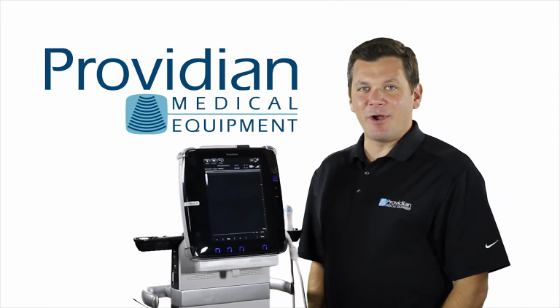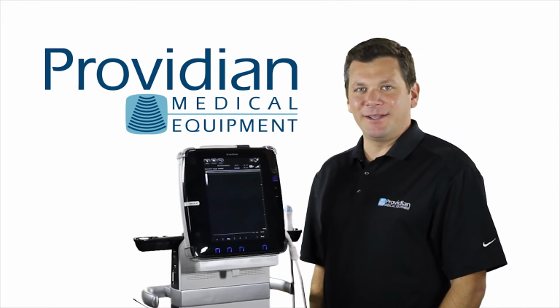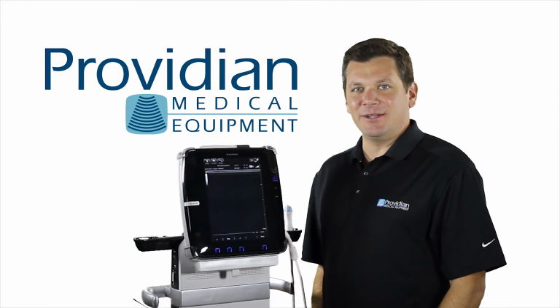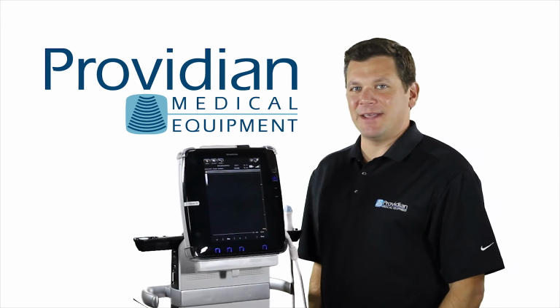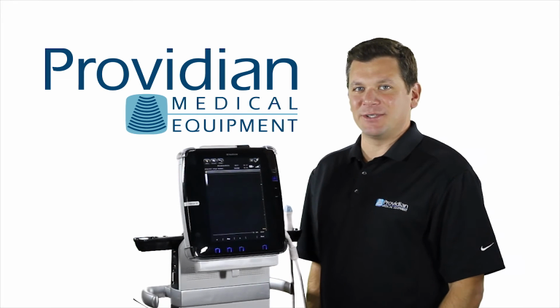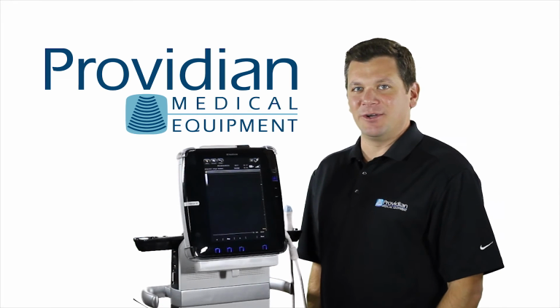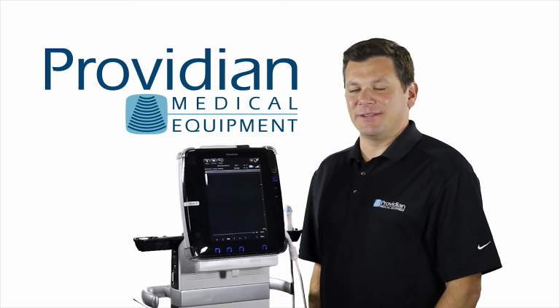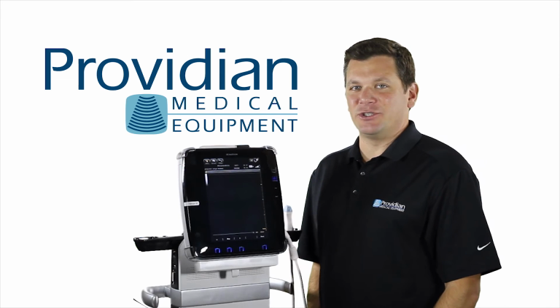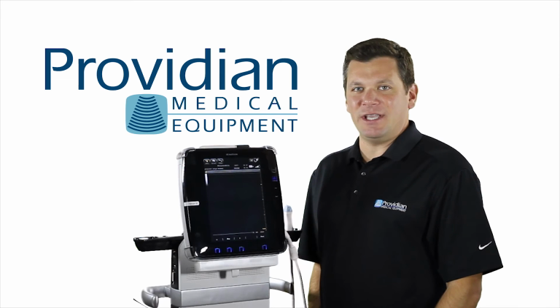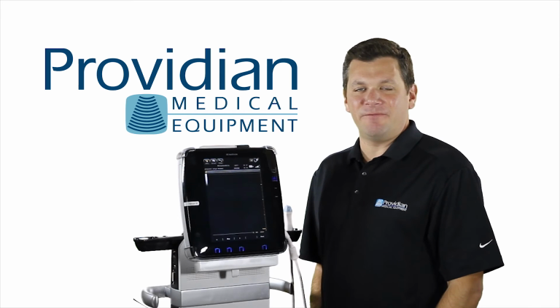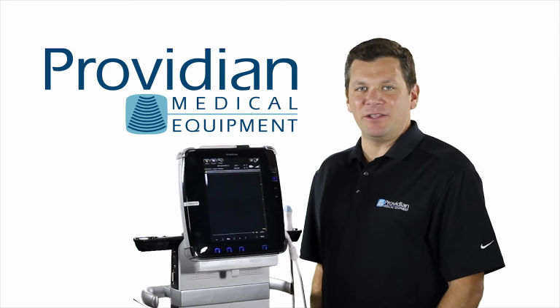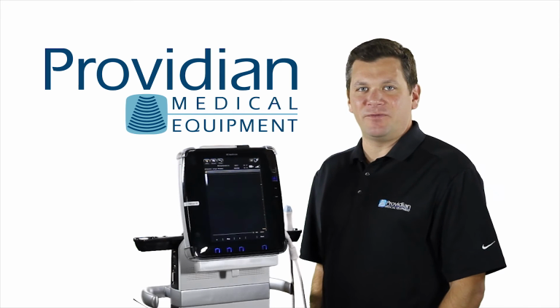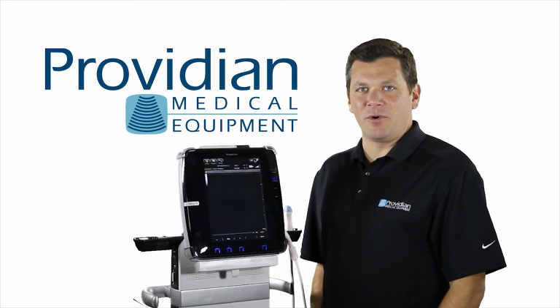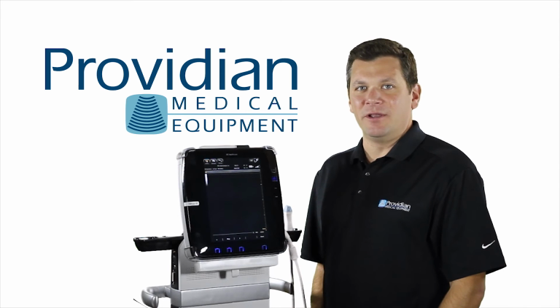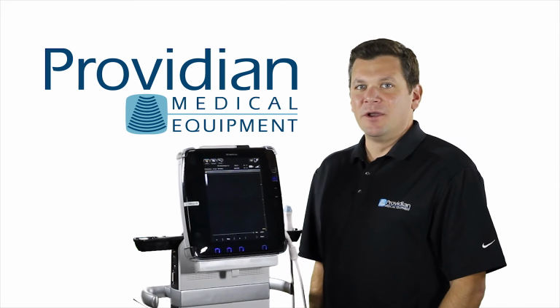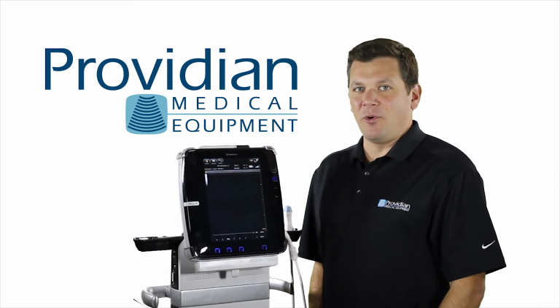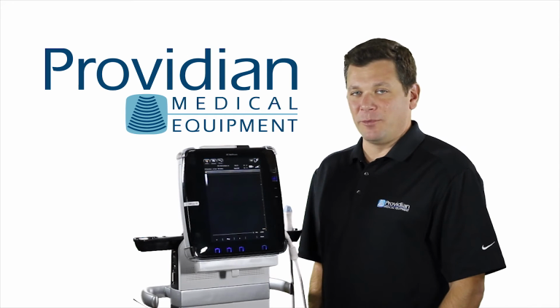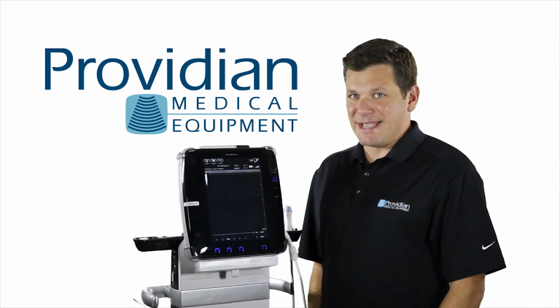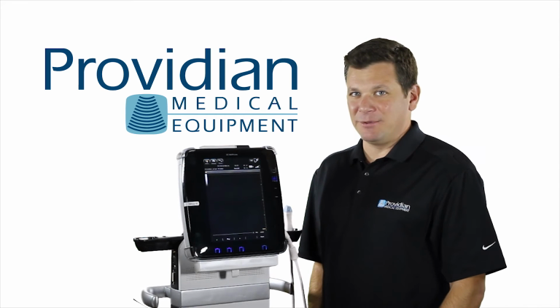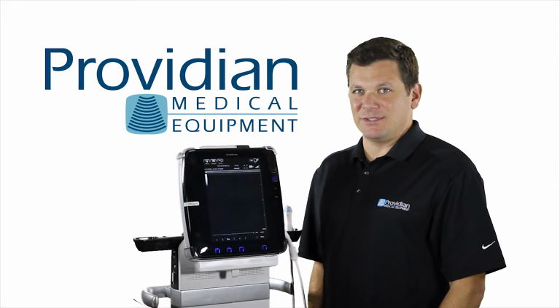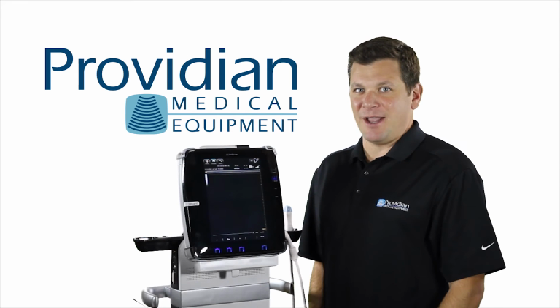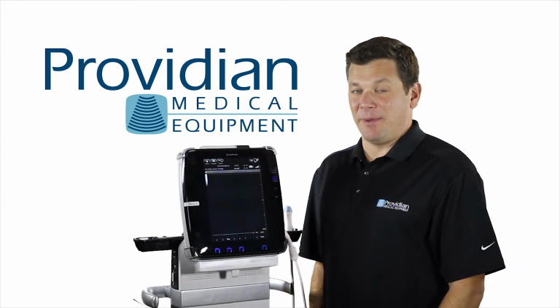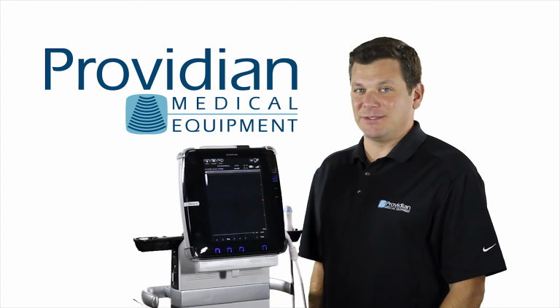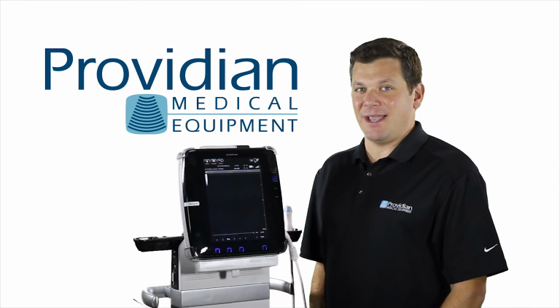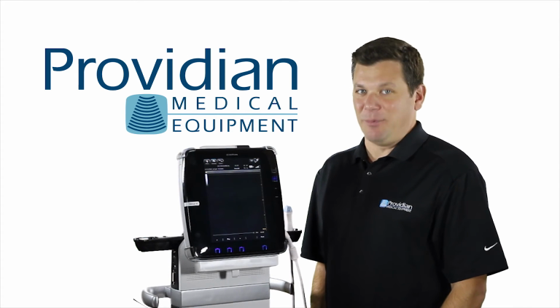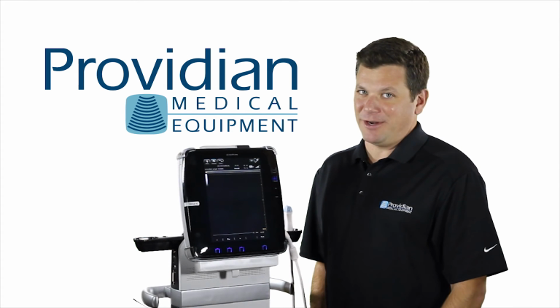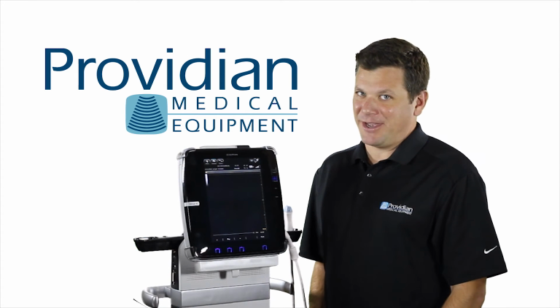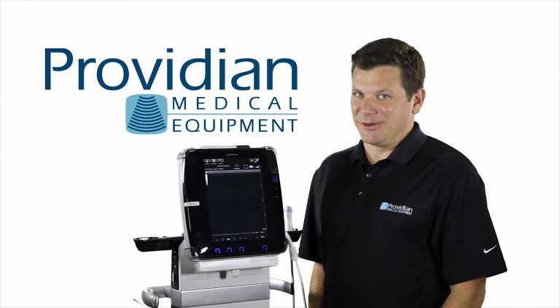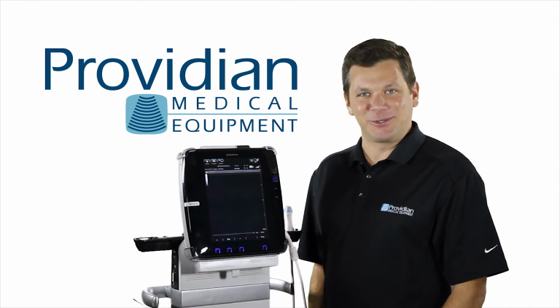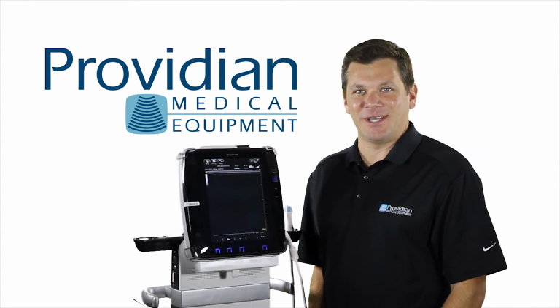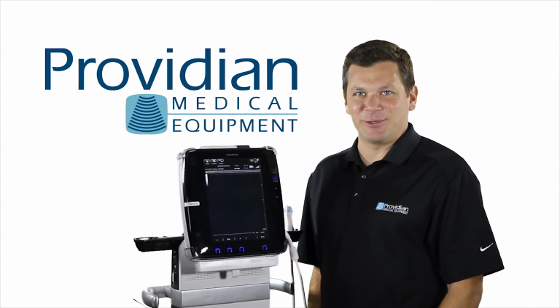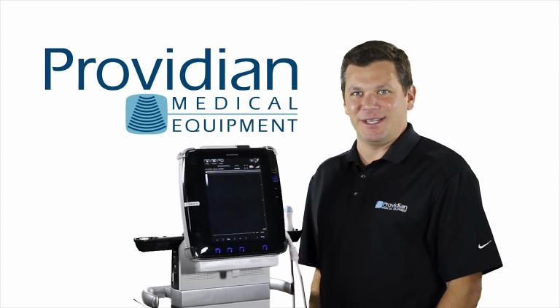I'm Brian Gill and that's a look at the GE Venue 40 portable tablet style bedside point of care ultrasound machine.